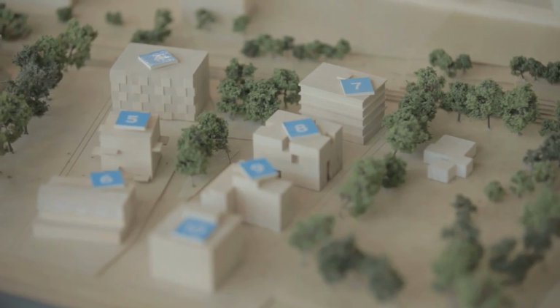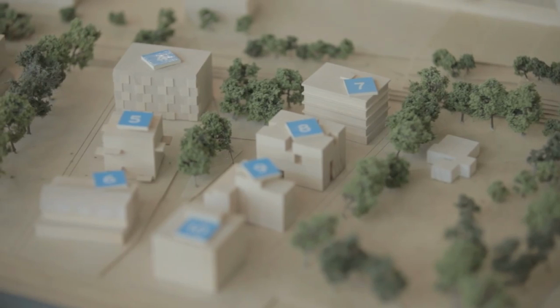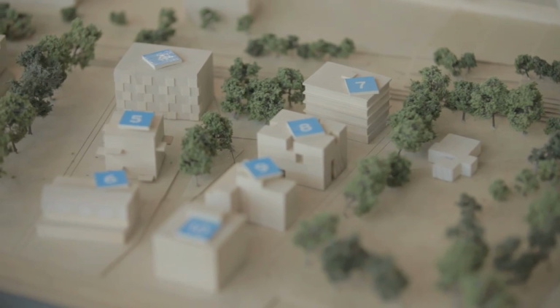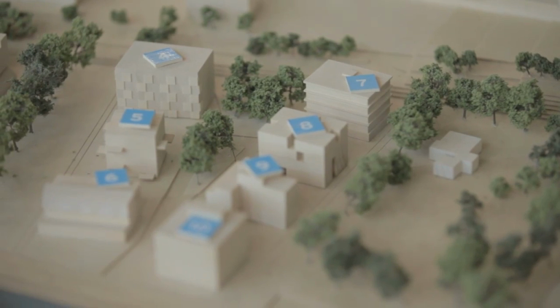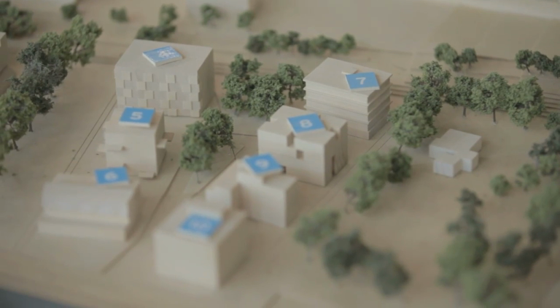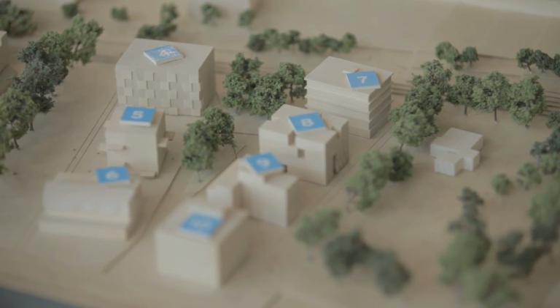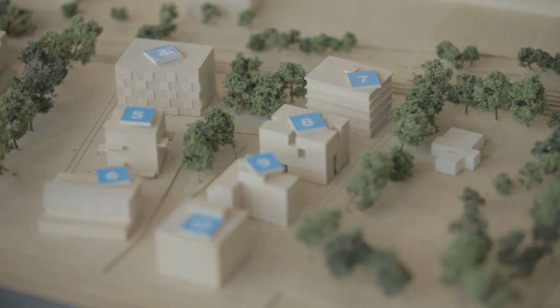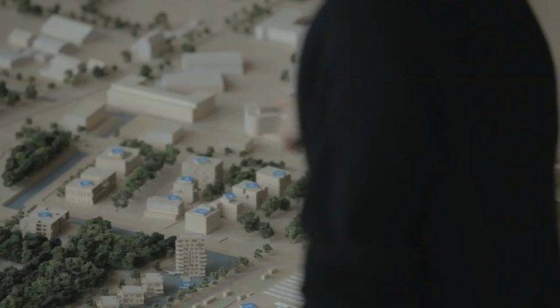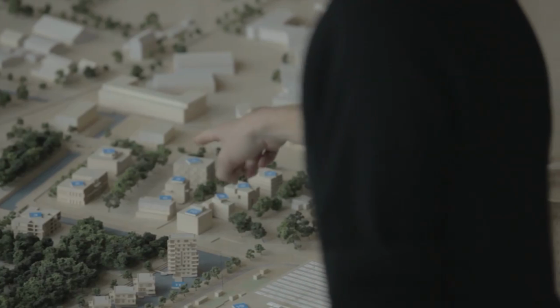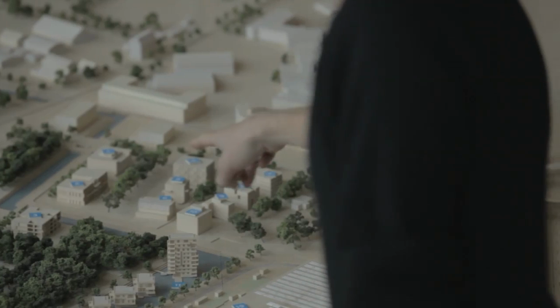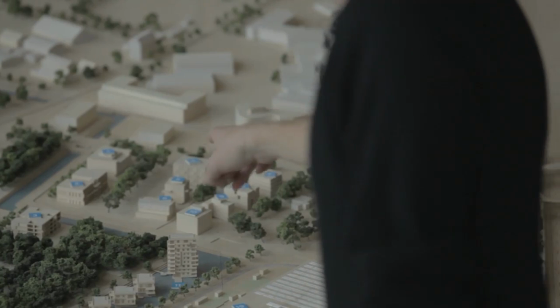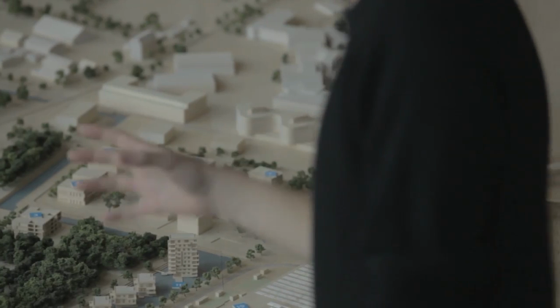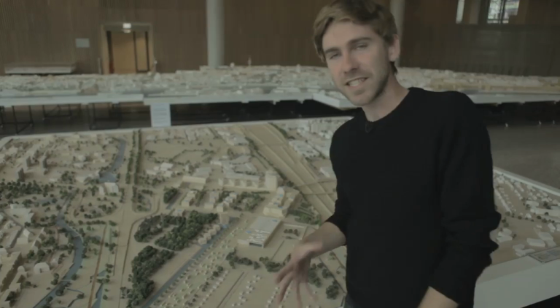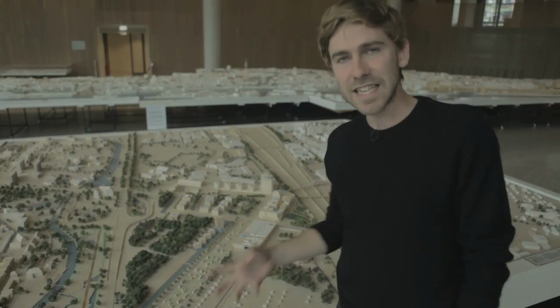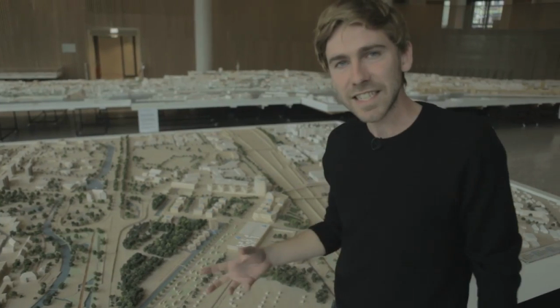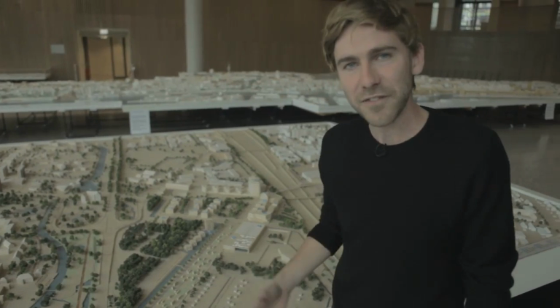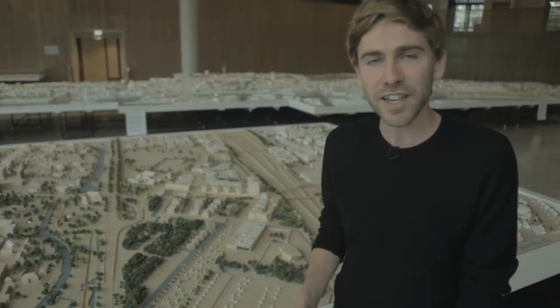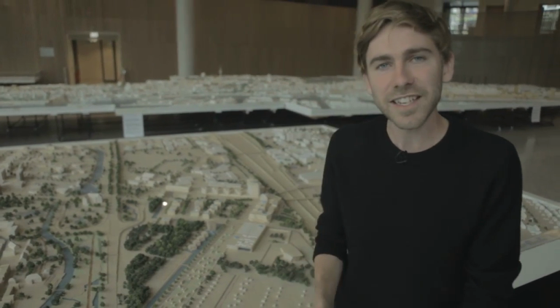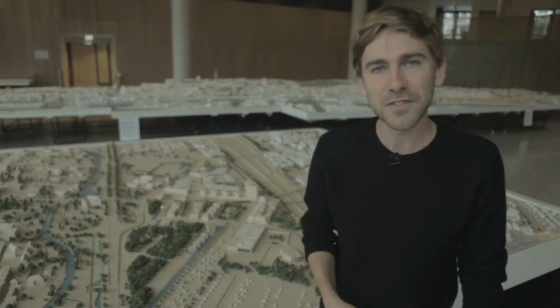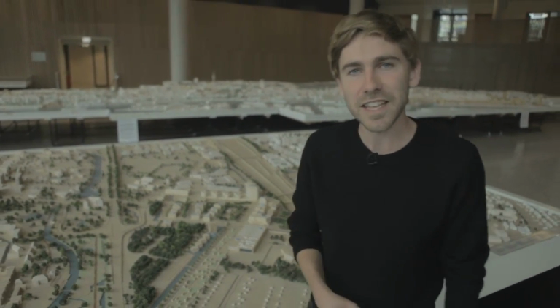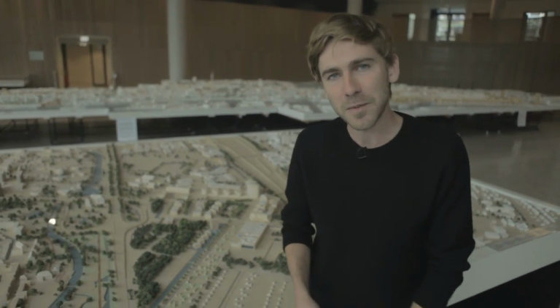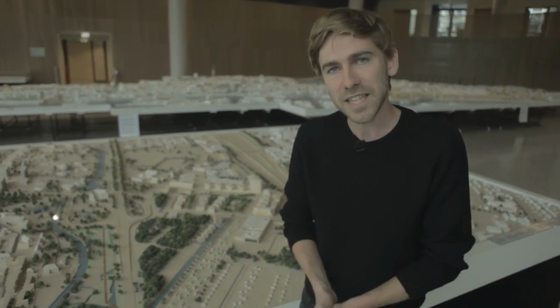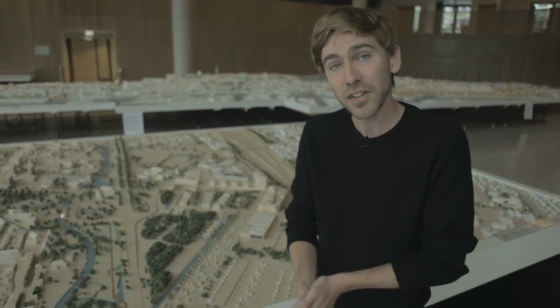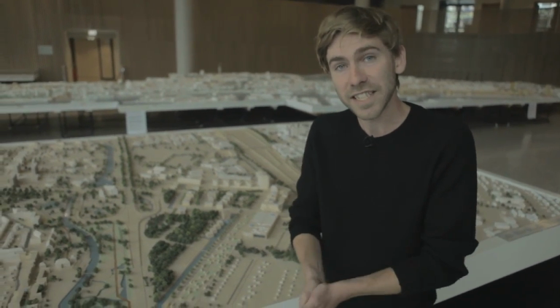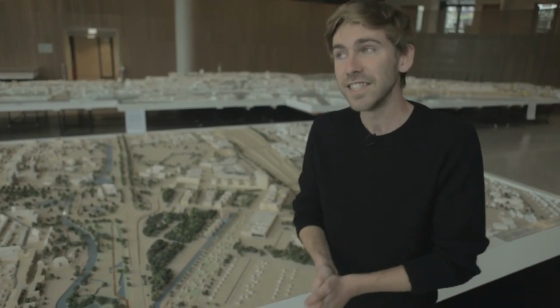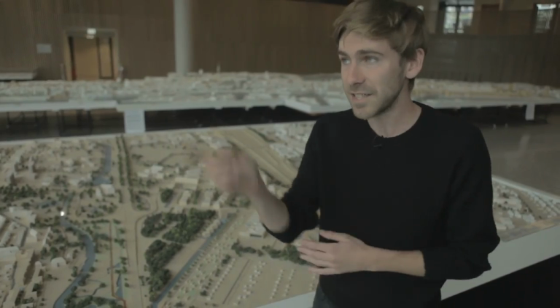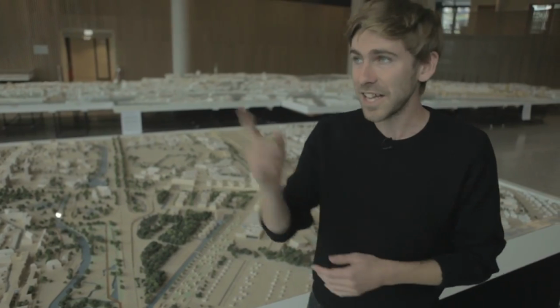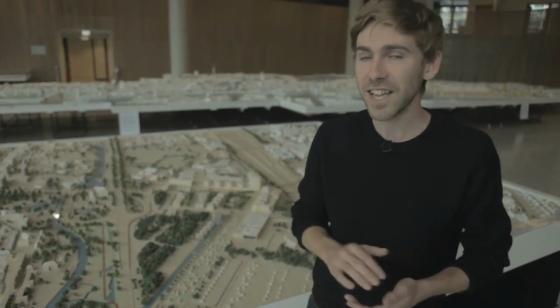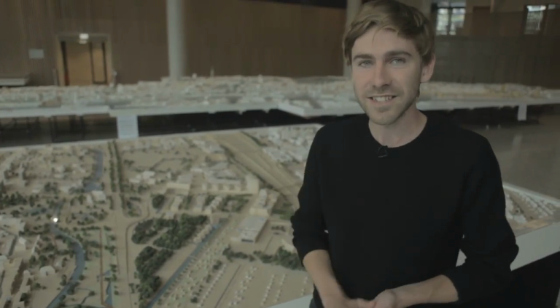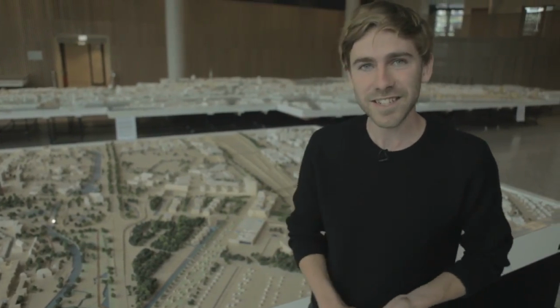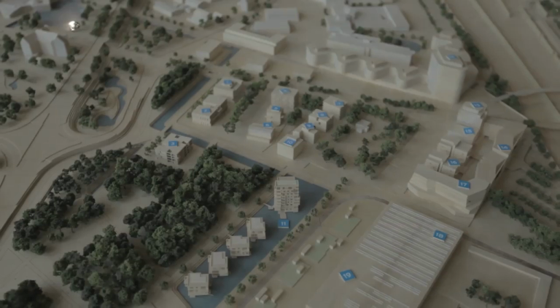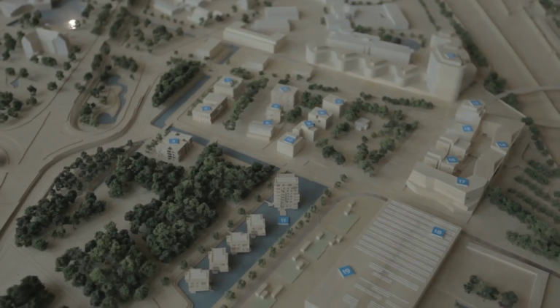I've come here to see four specific buildings which are each testing different kinds of sustainable technology. Let's go and have a look.